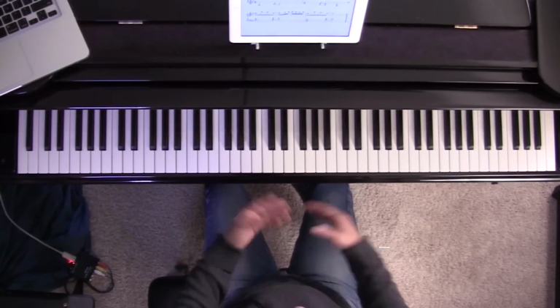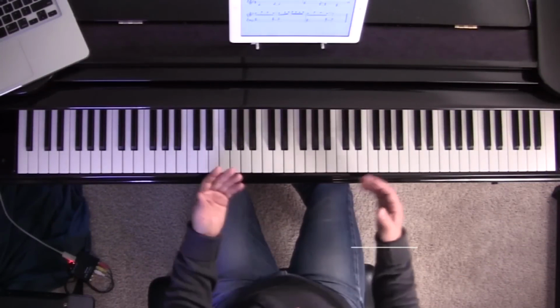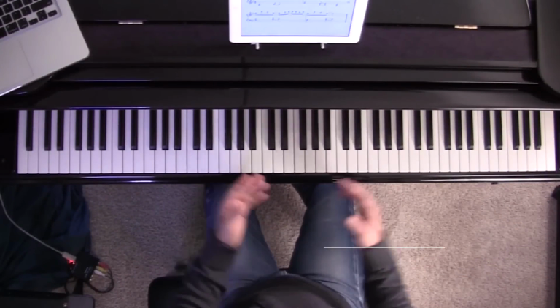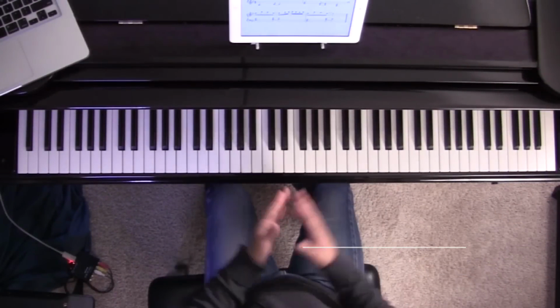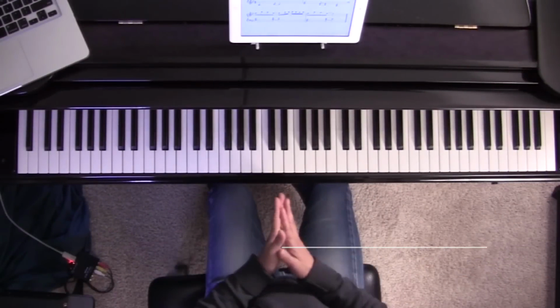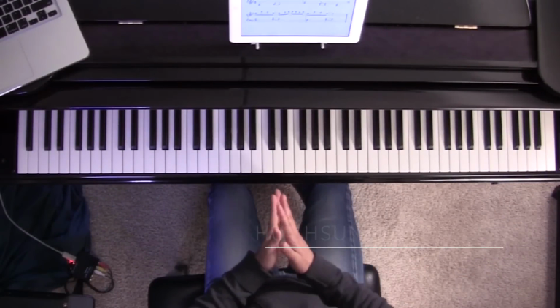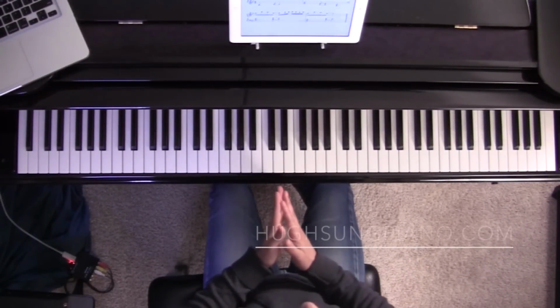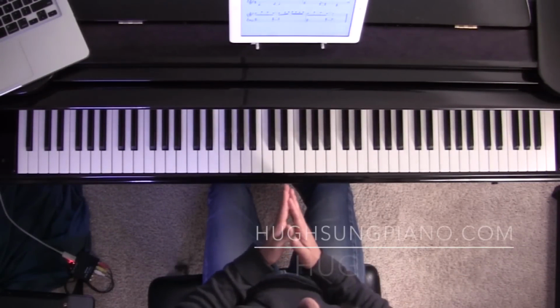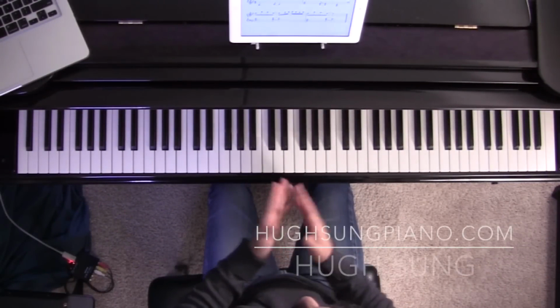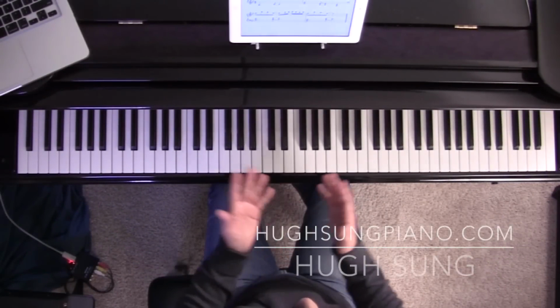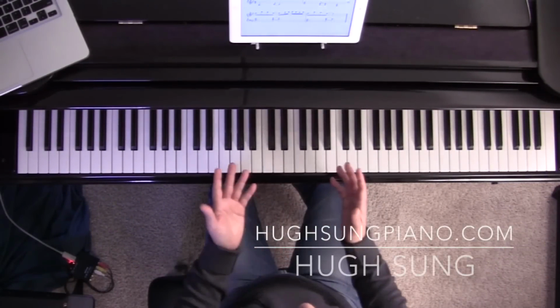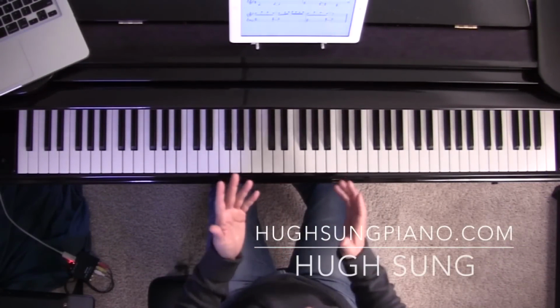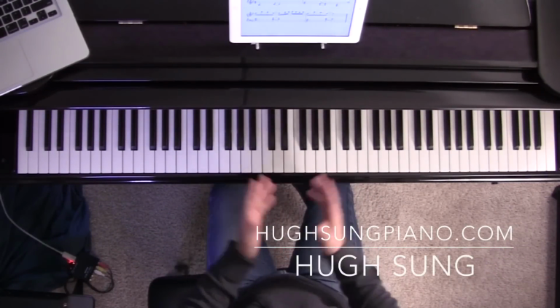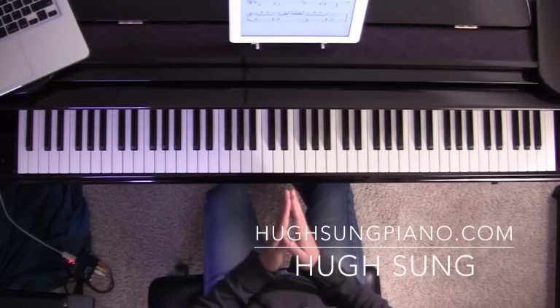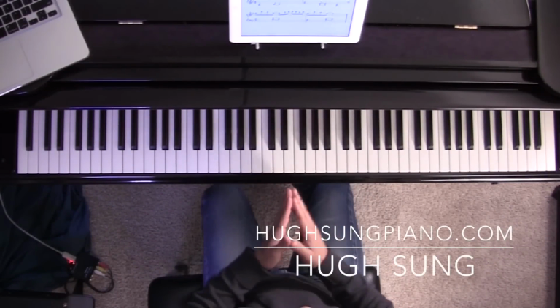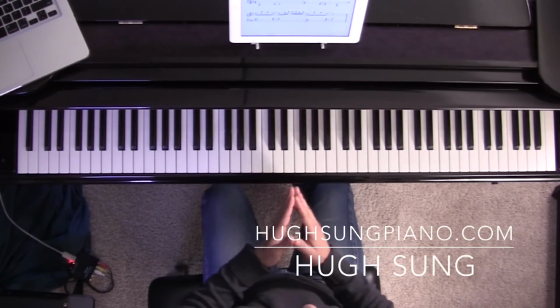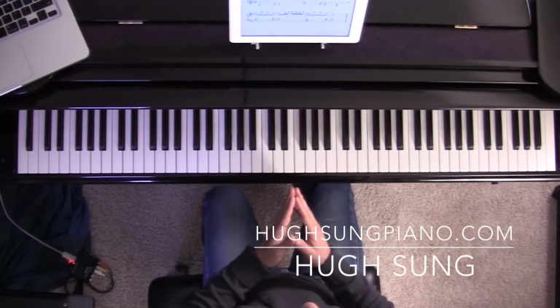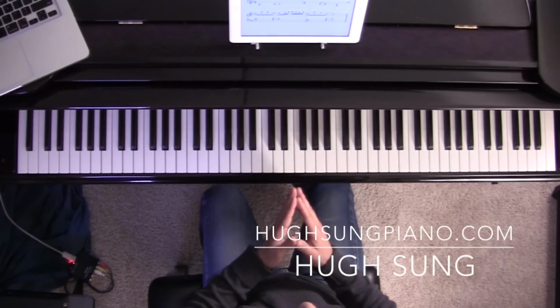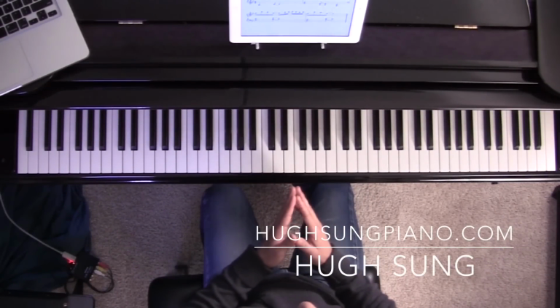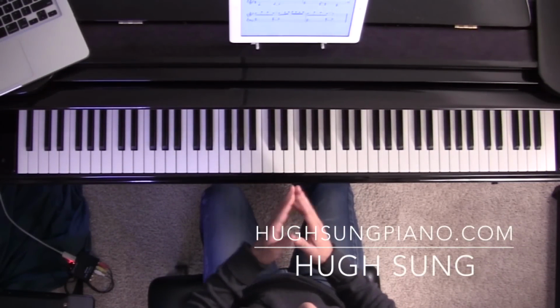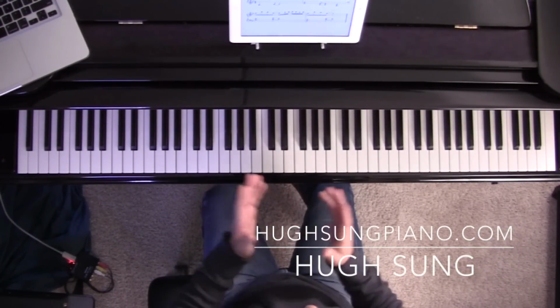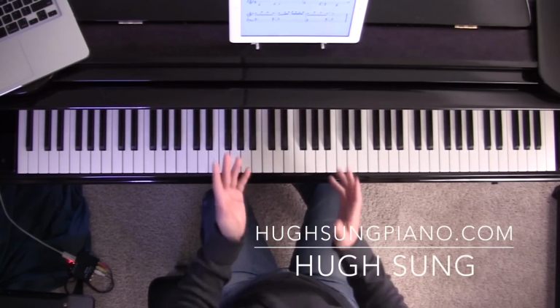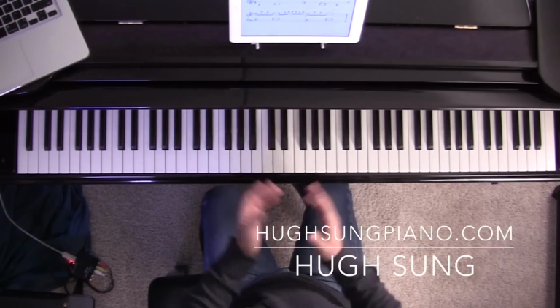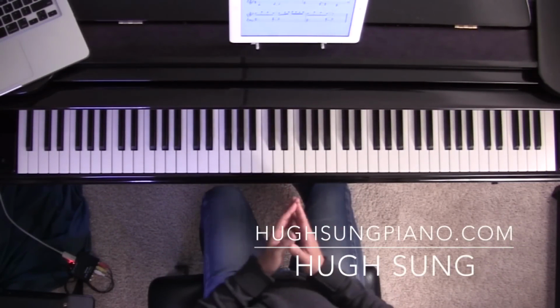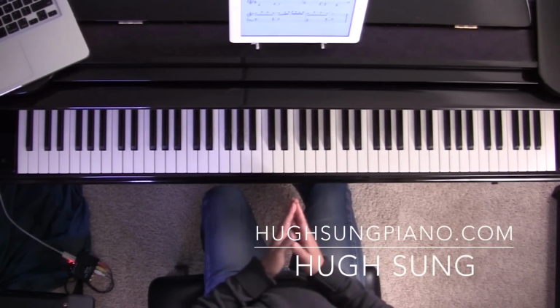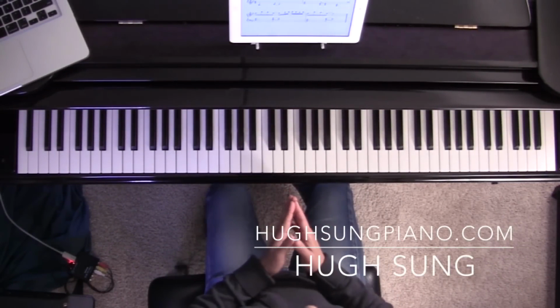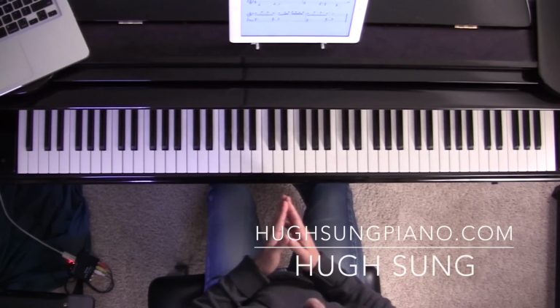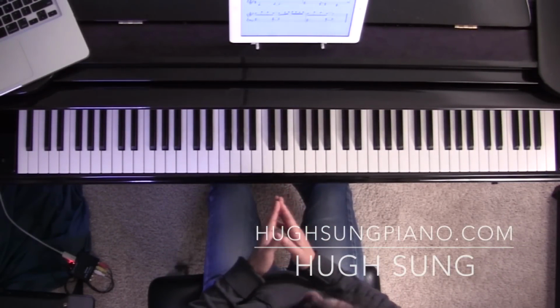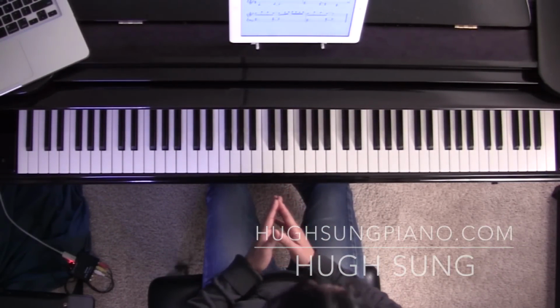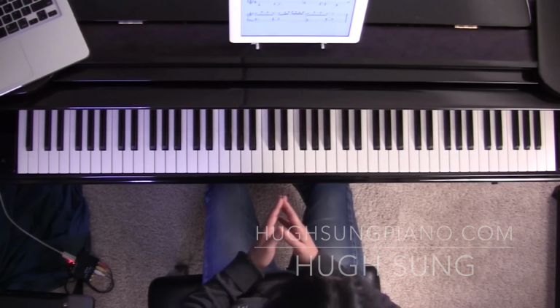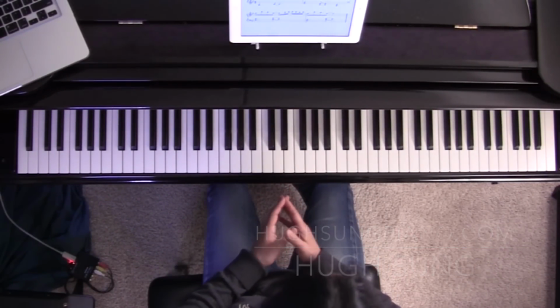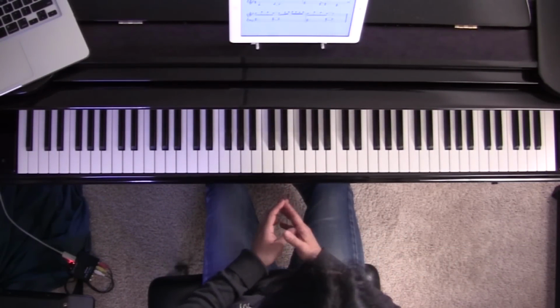Hello, my name is Hugh Sung, and welcome to this super quick tutorial on the song See You Again from the movie Furious 7.